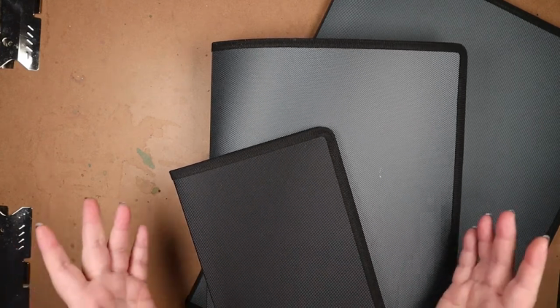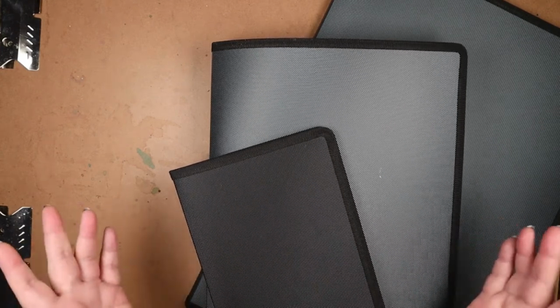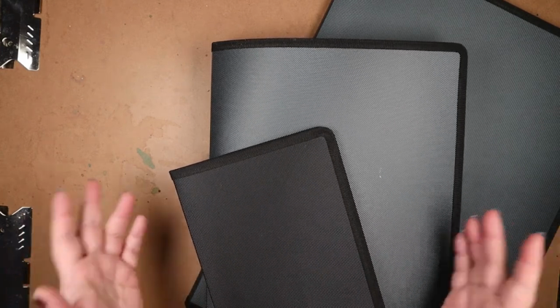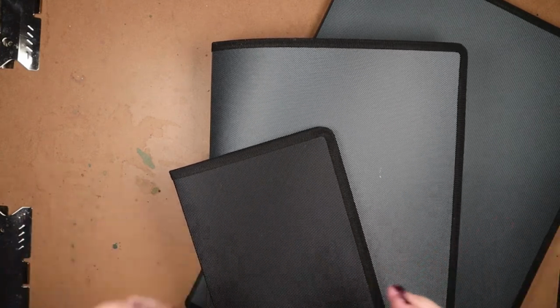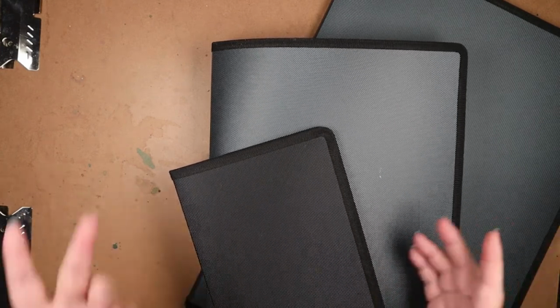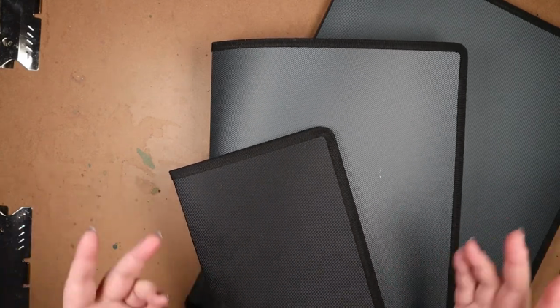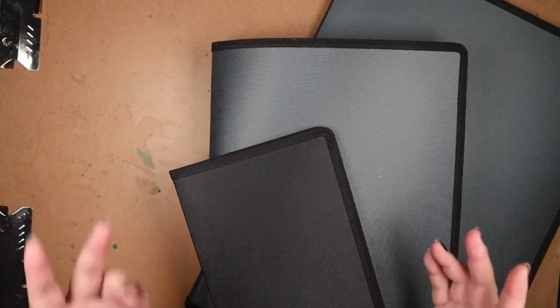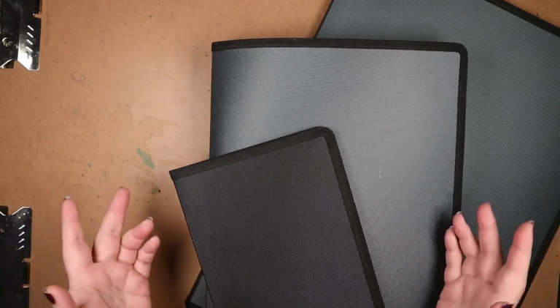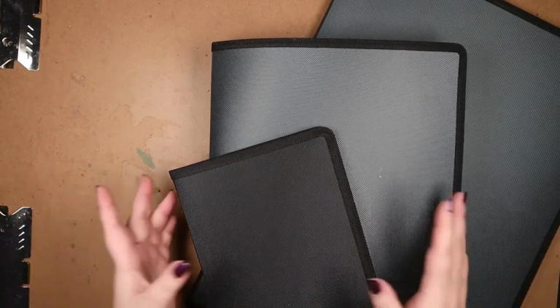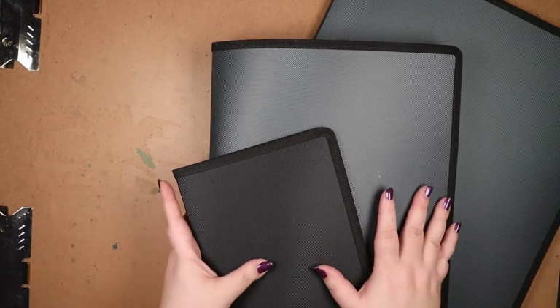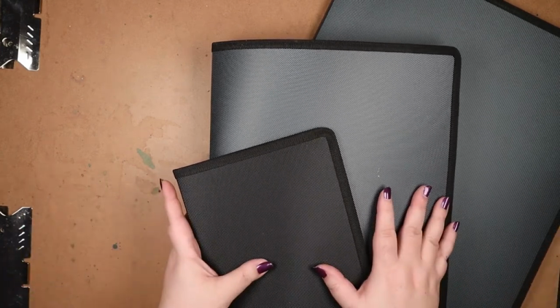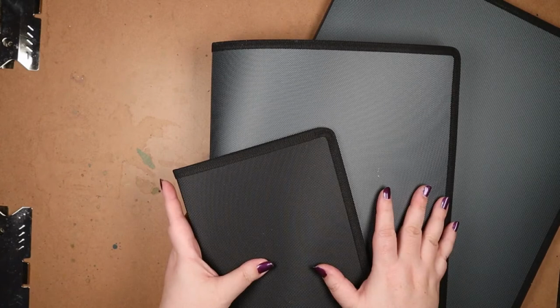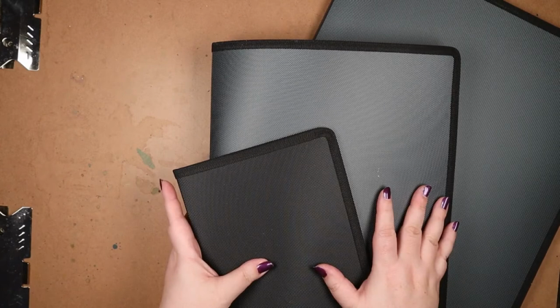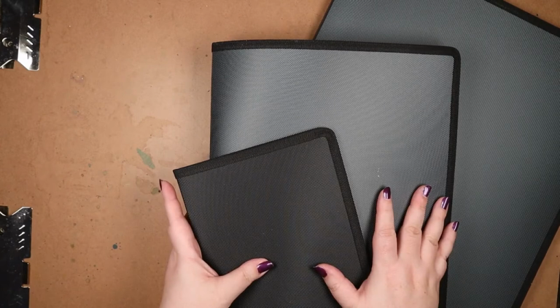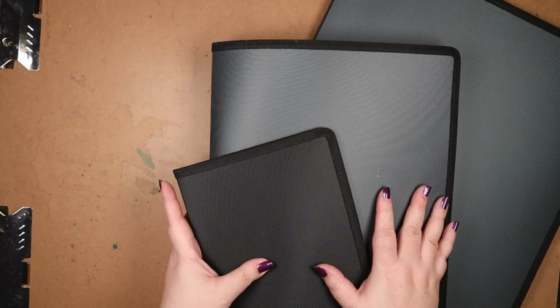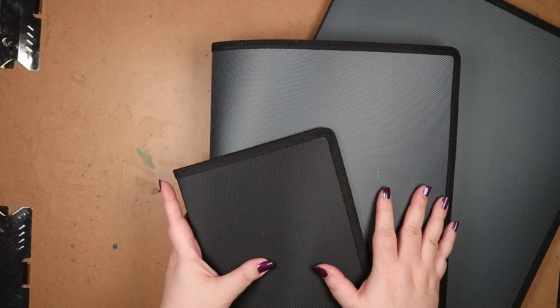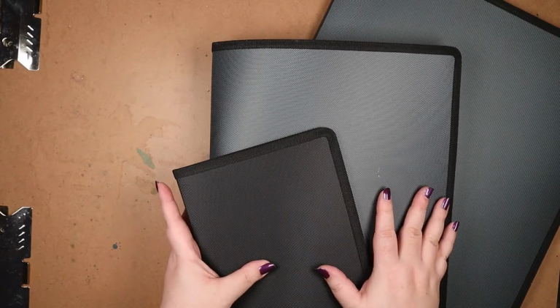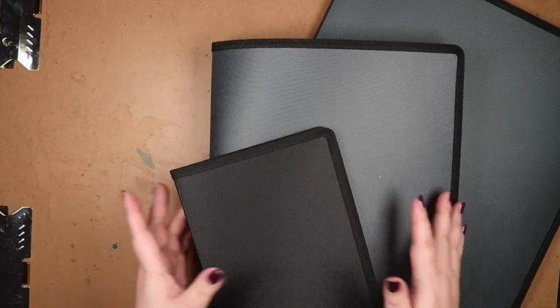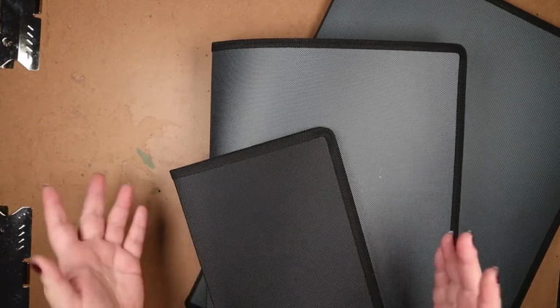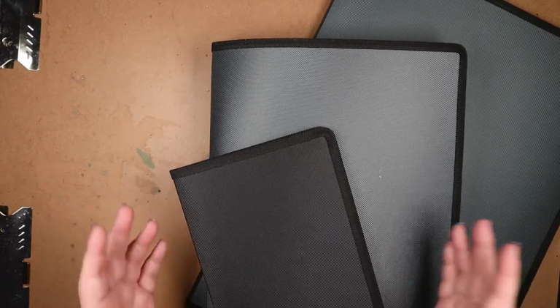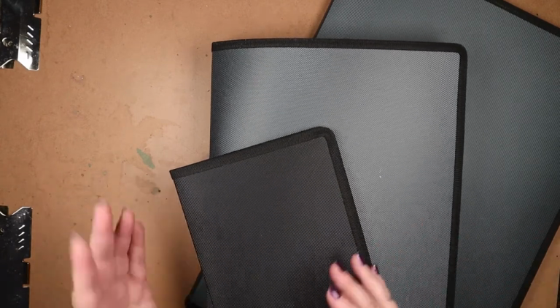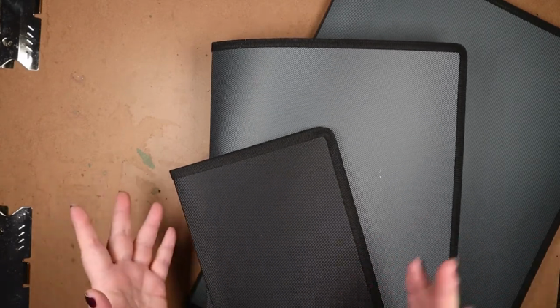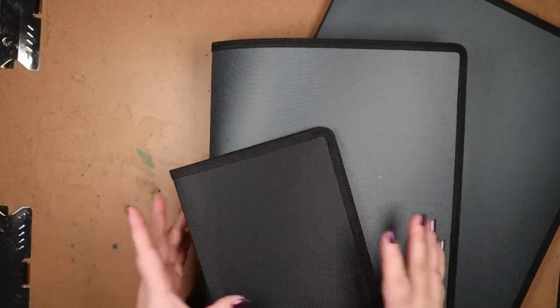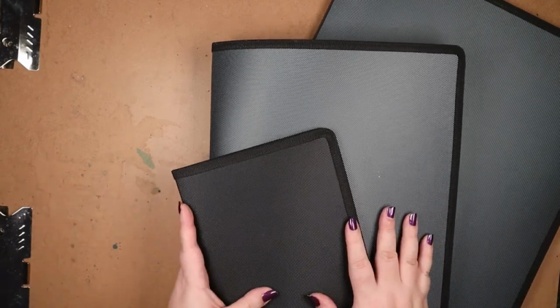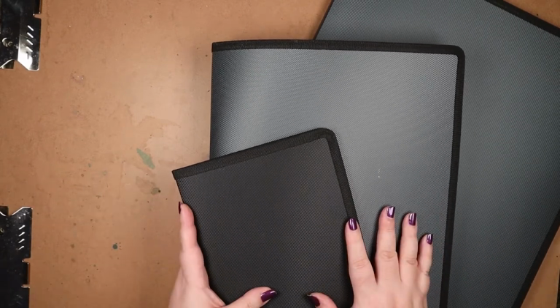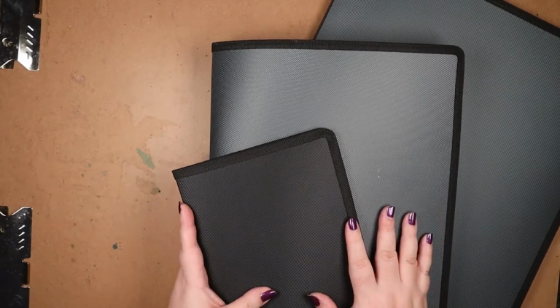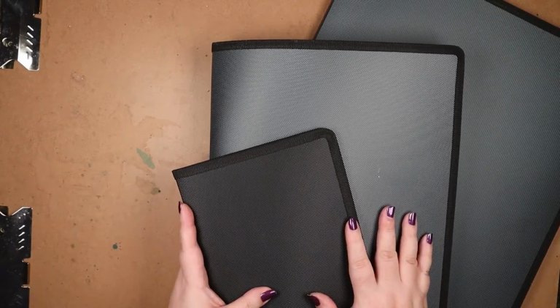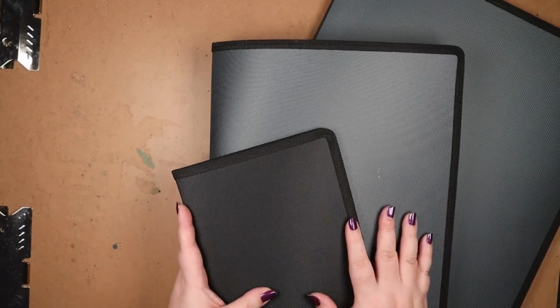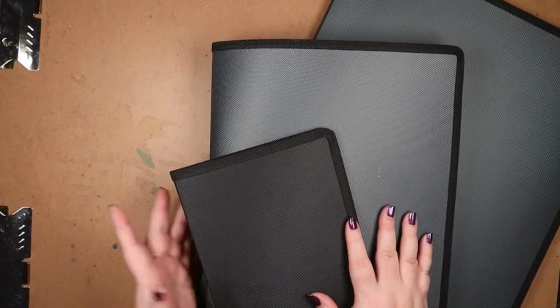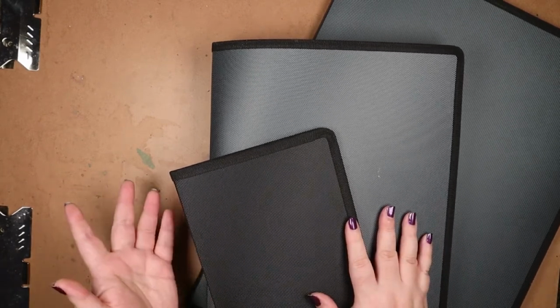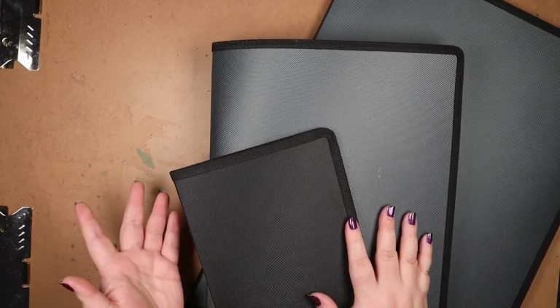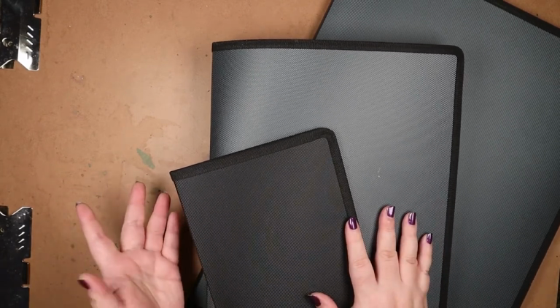There's a variety of options out there: drawers, boxes, binders, portfolios, and so on.